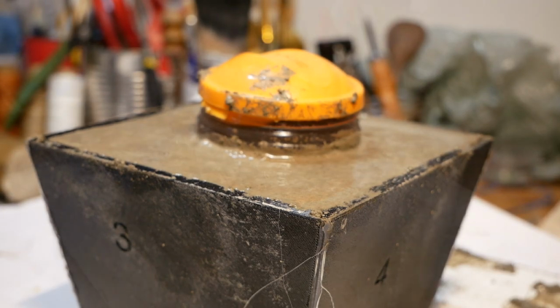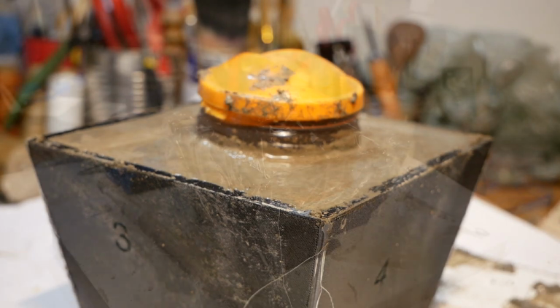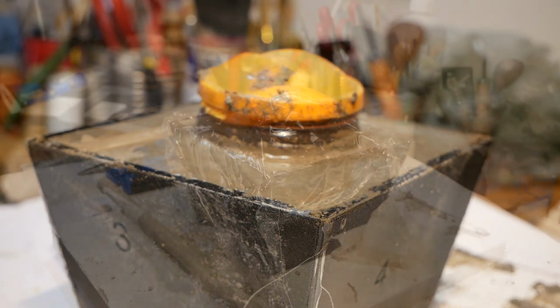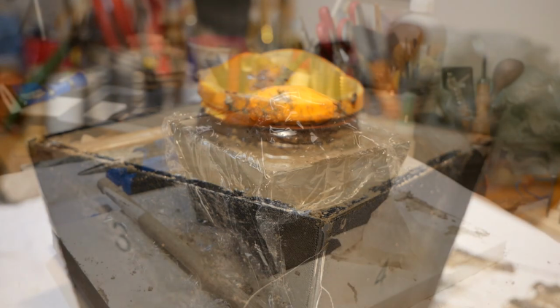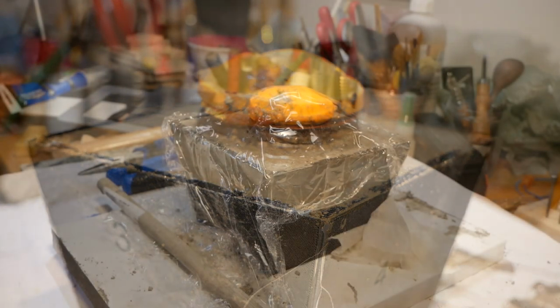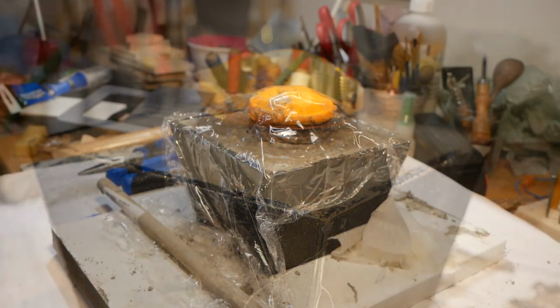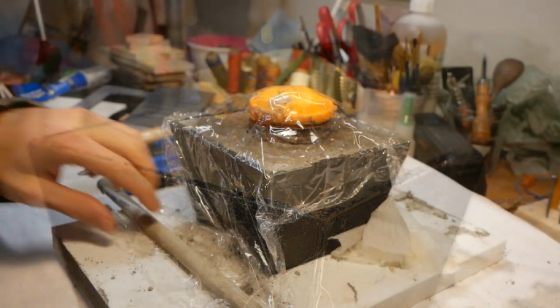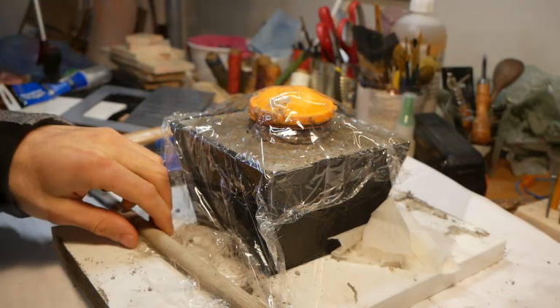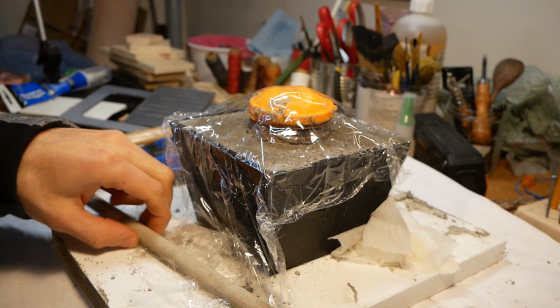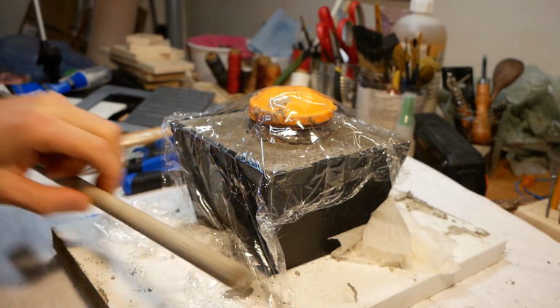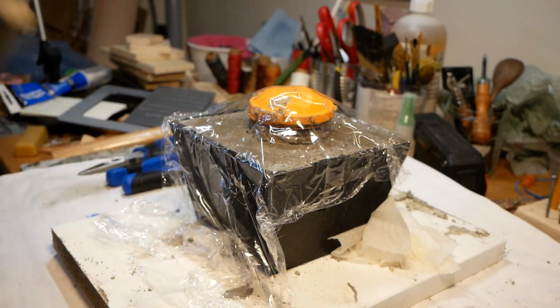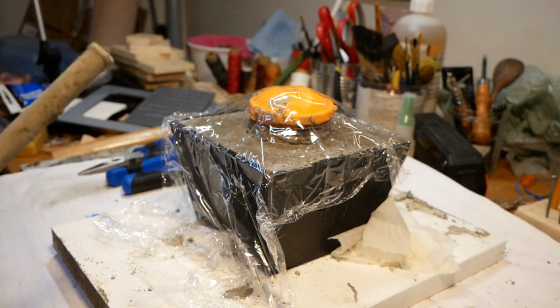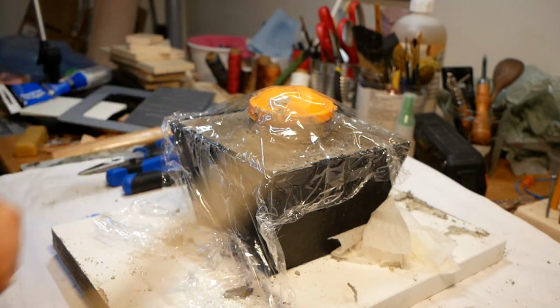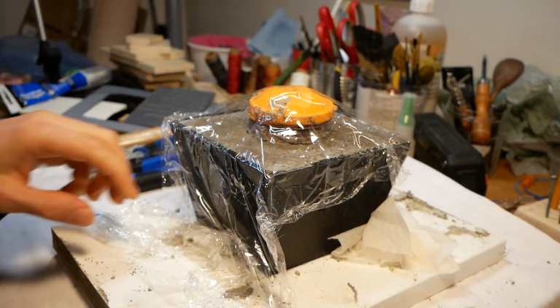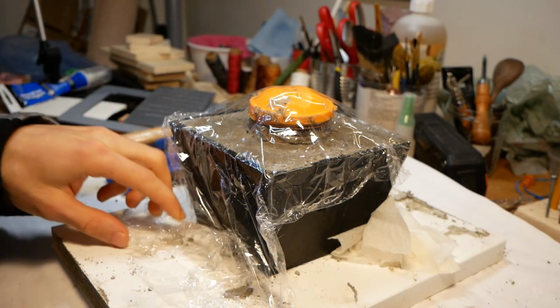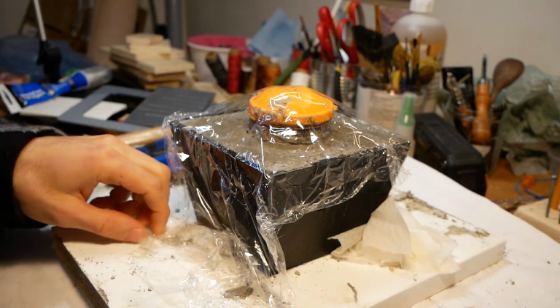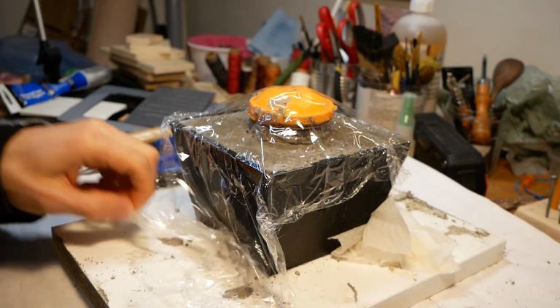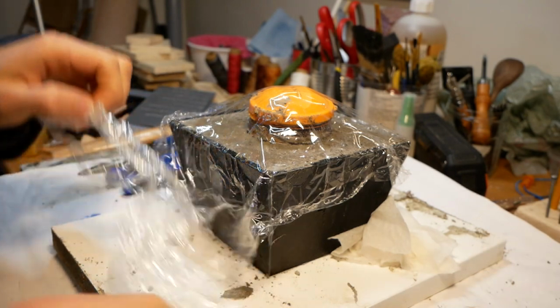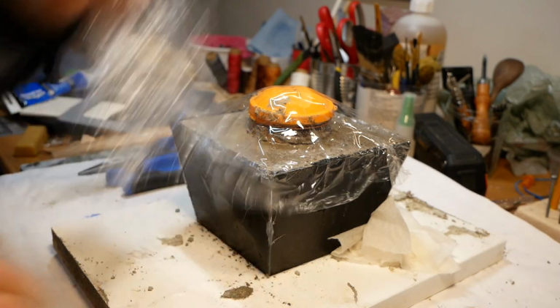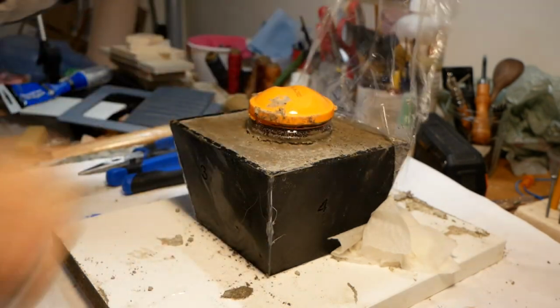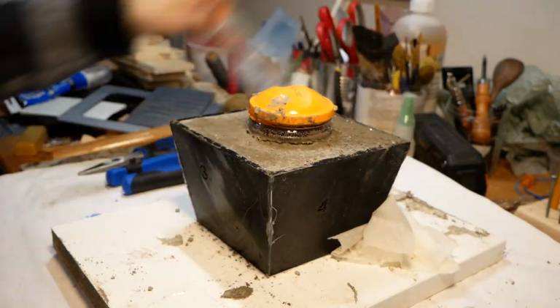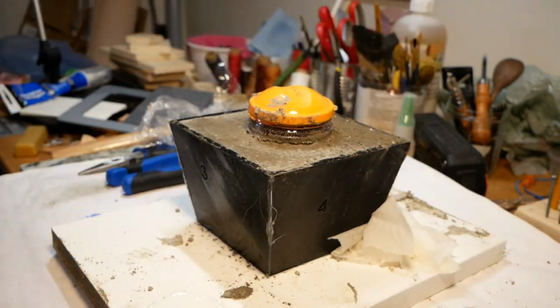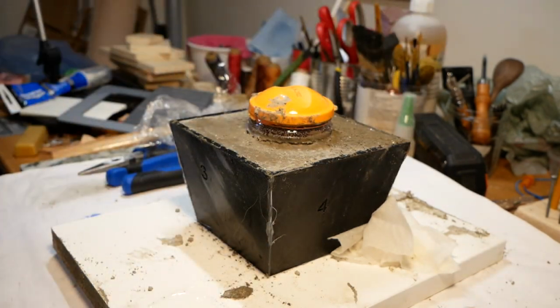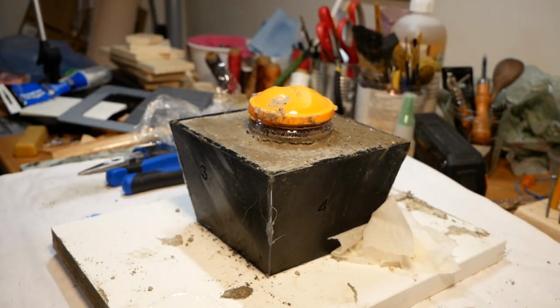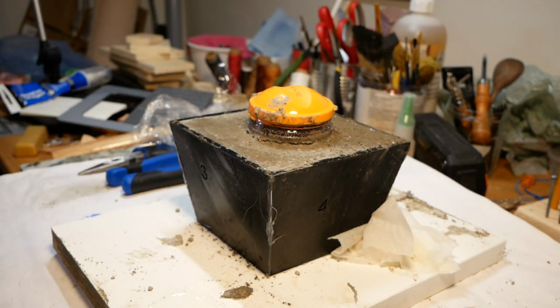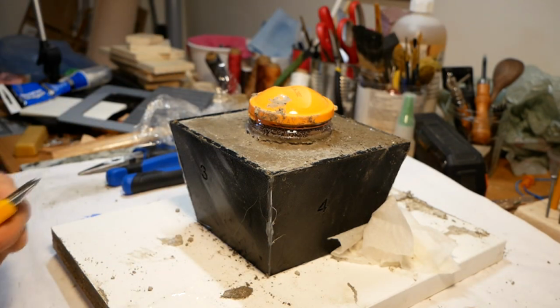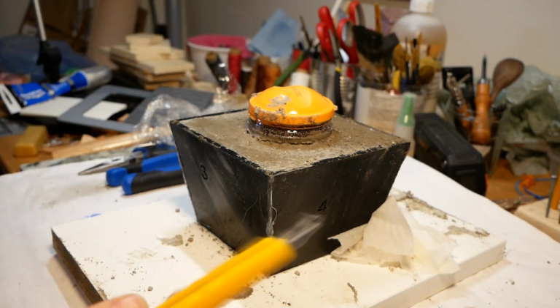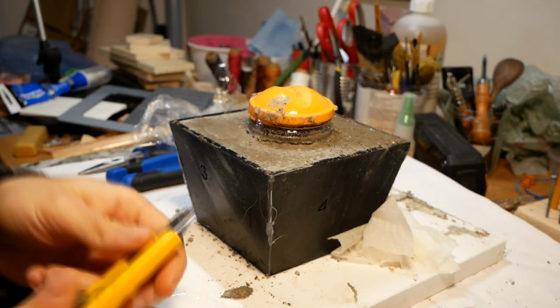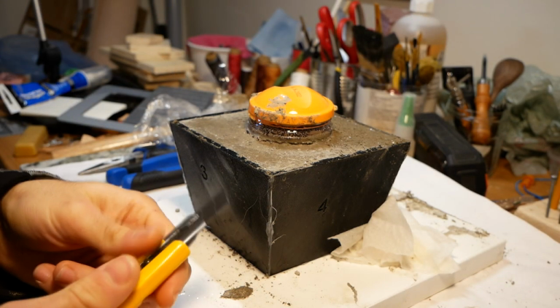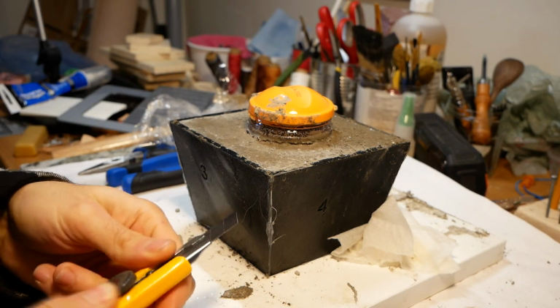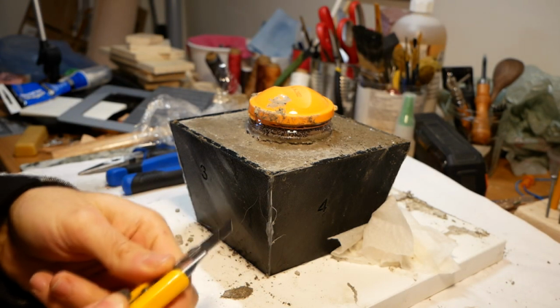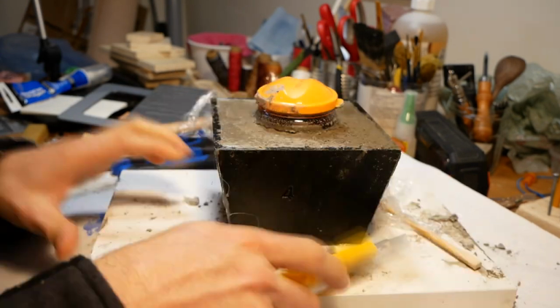After letting the concrete cure for 24 hours, the planter was ready to be taken out of the mold.